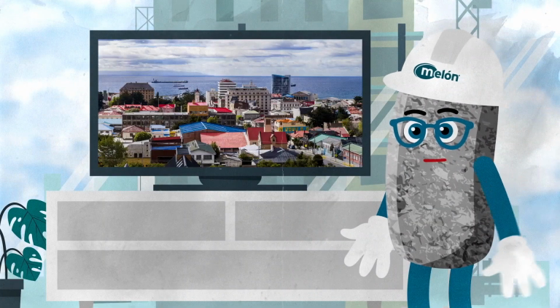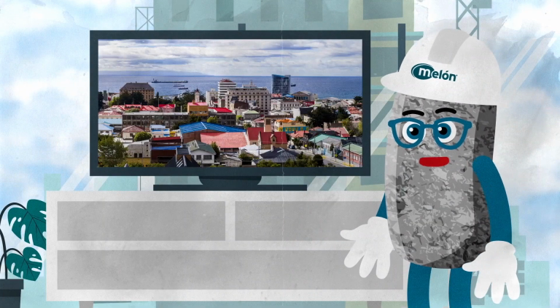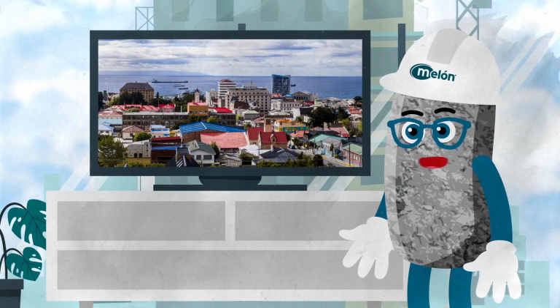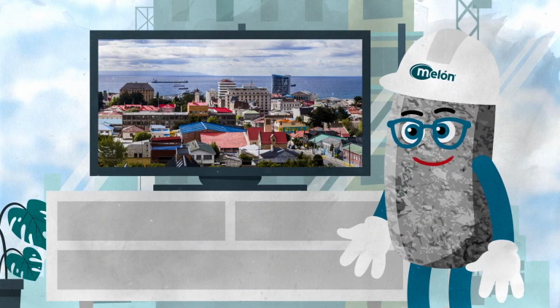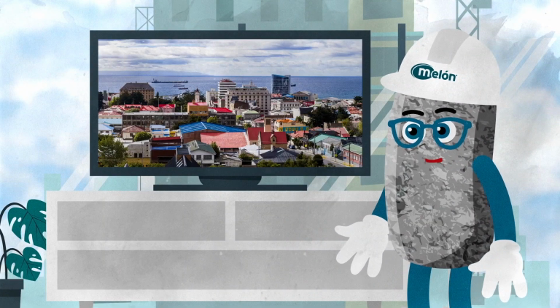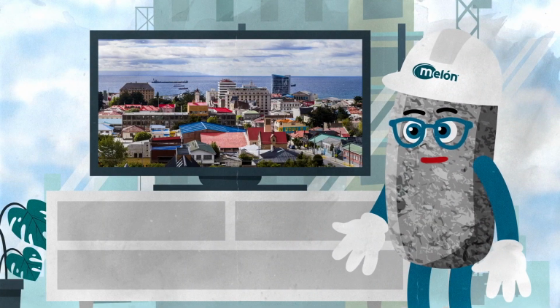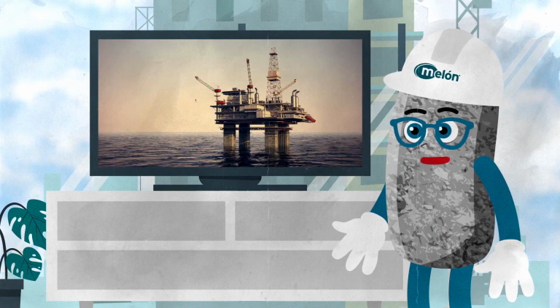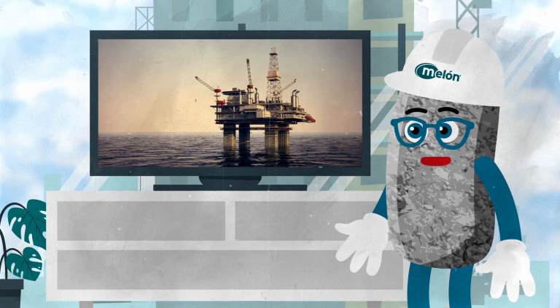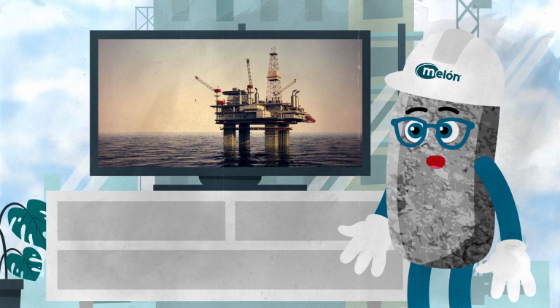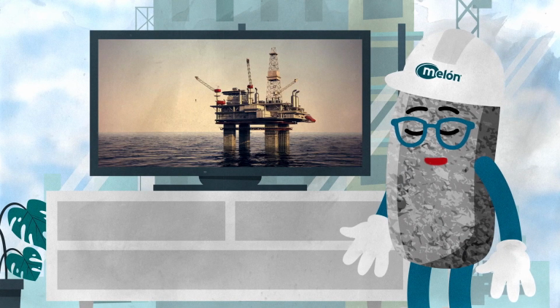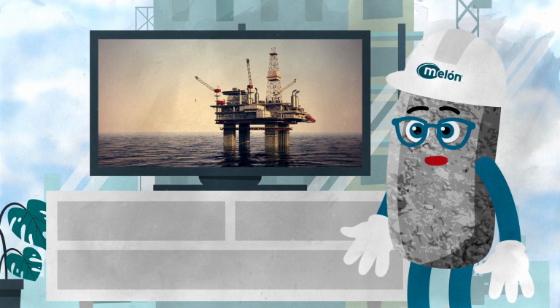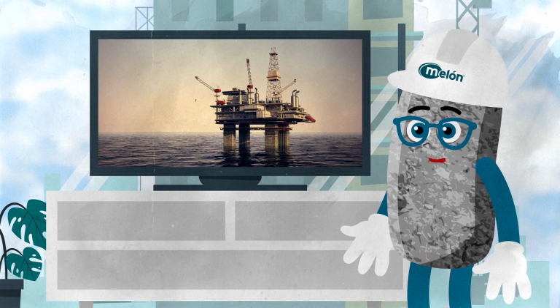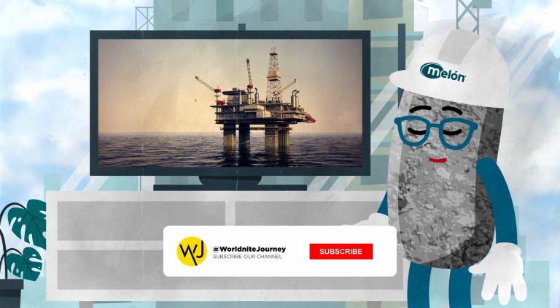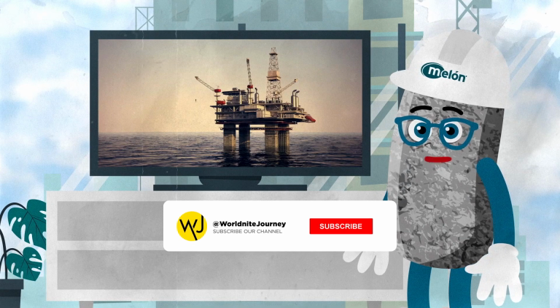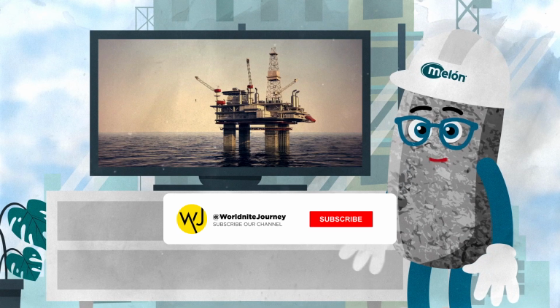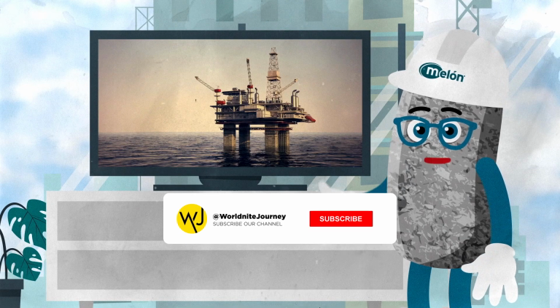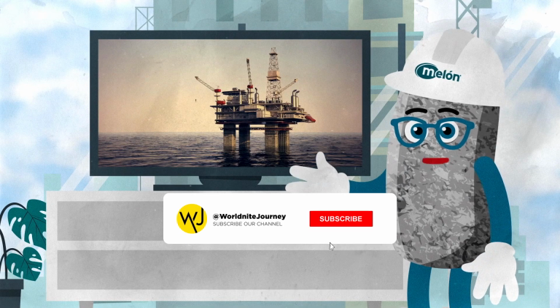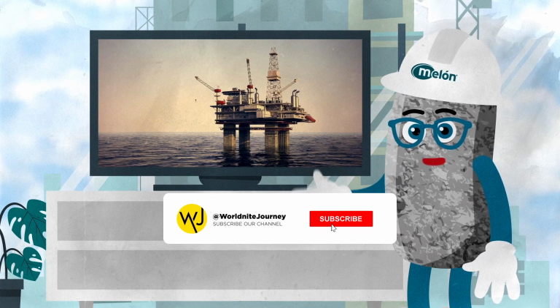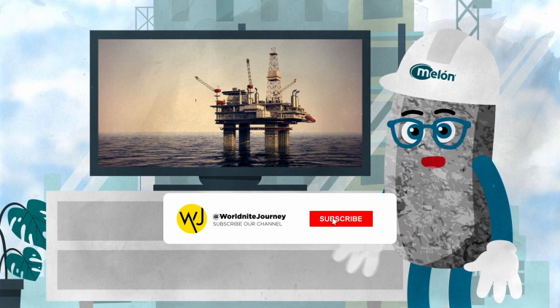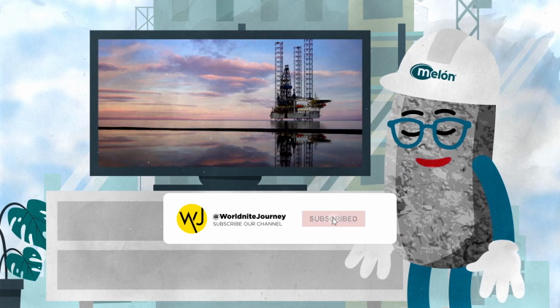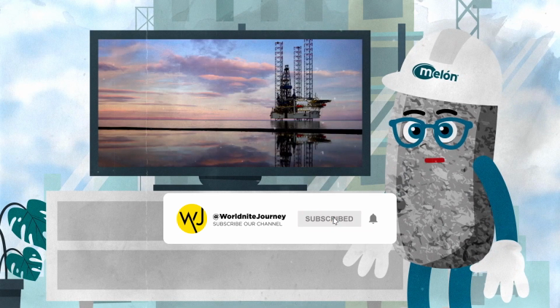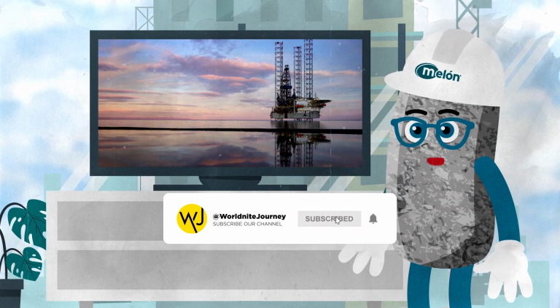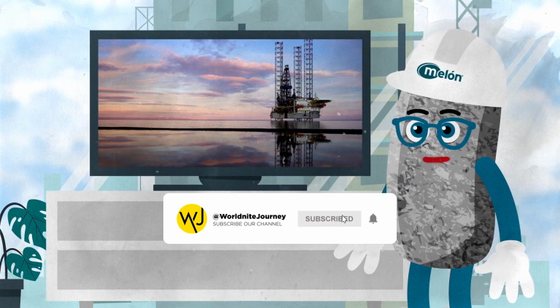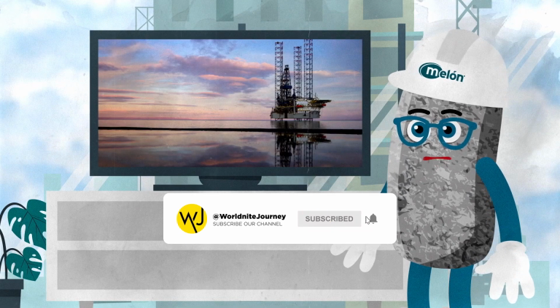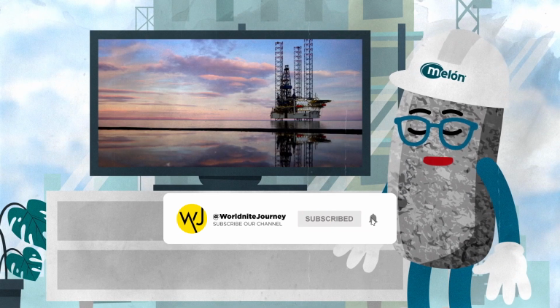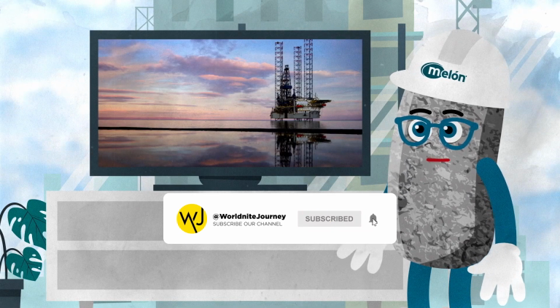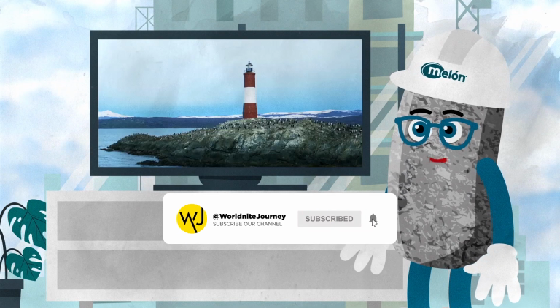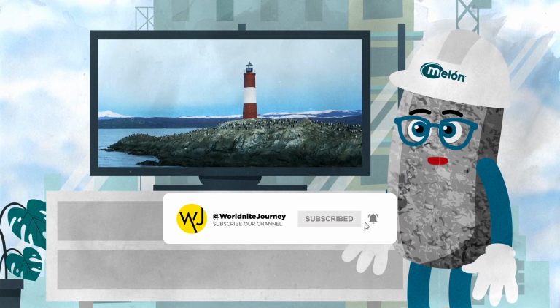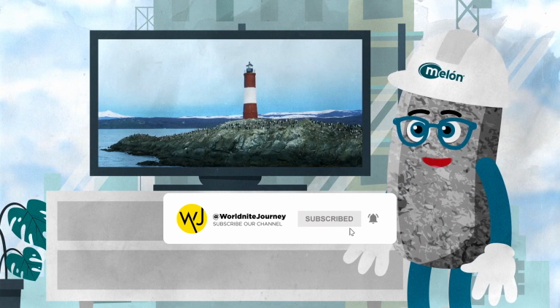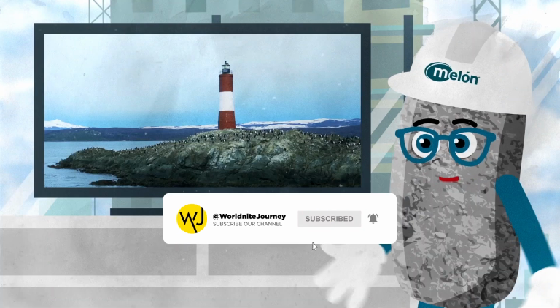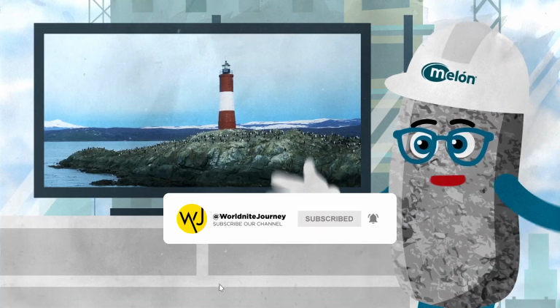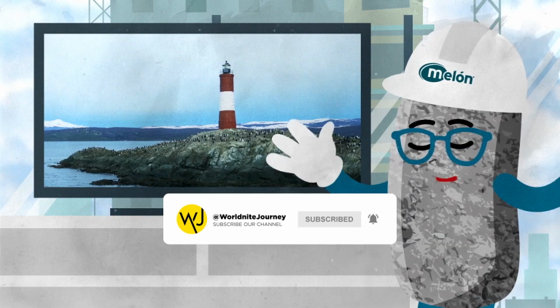Now that you know how I'm made and what I'm used for, every time you see a construction site, a building, or a street — remember me: cement.